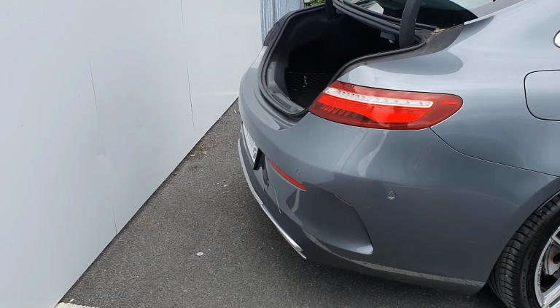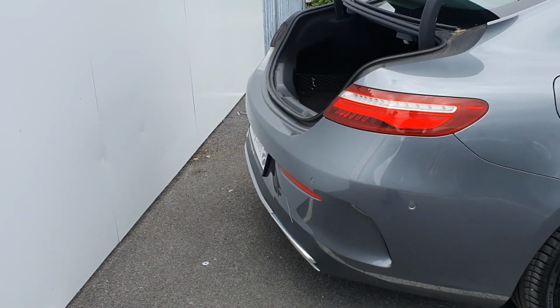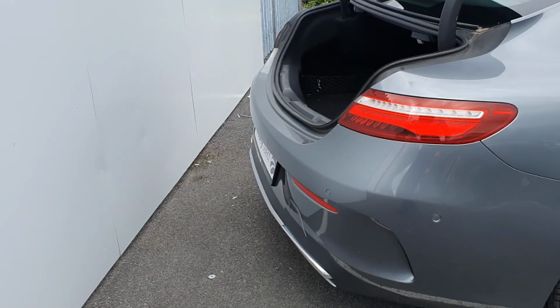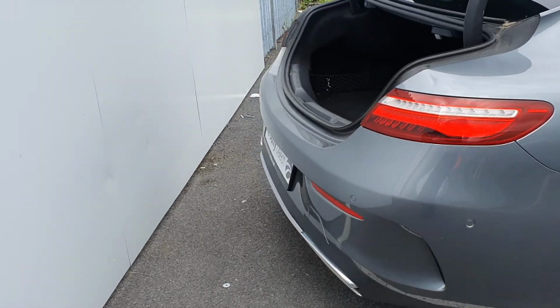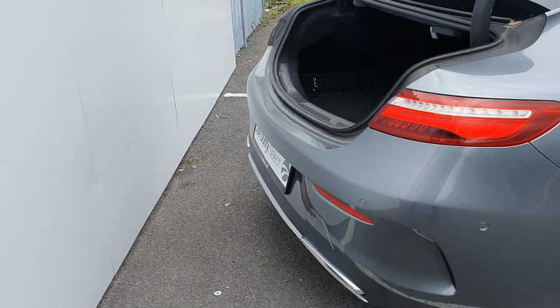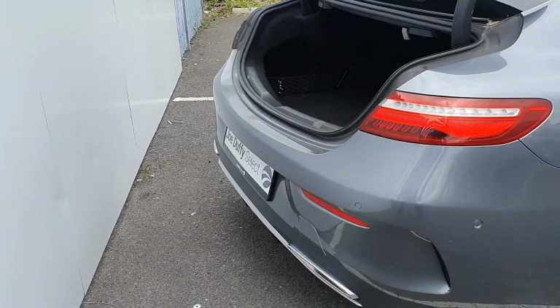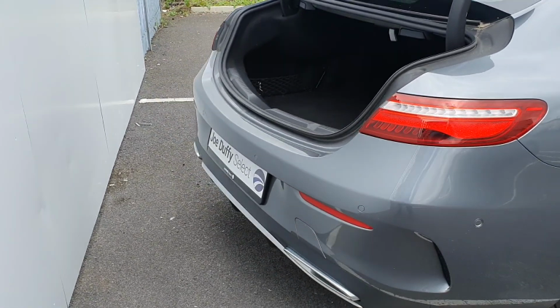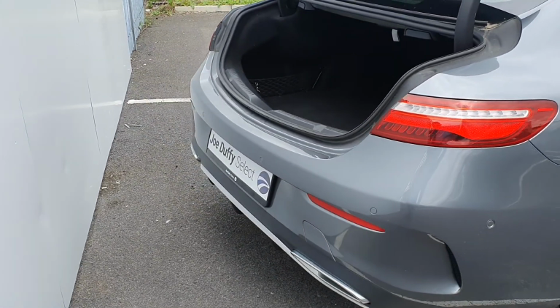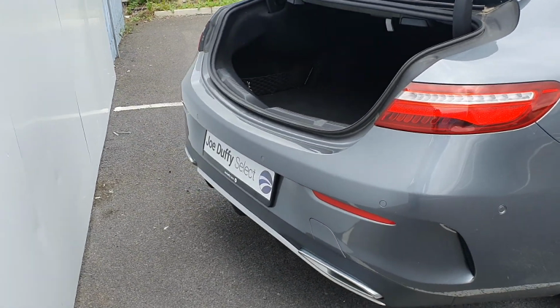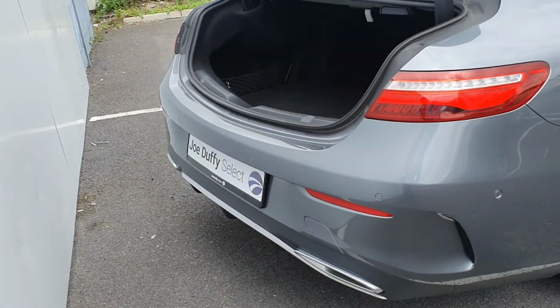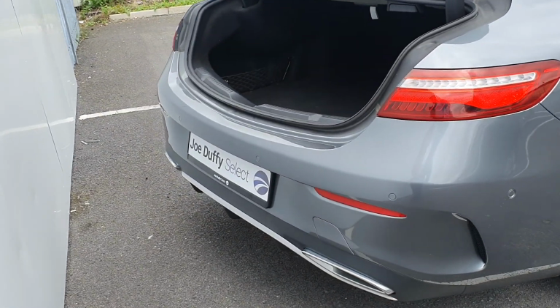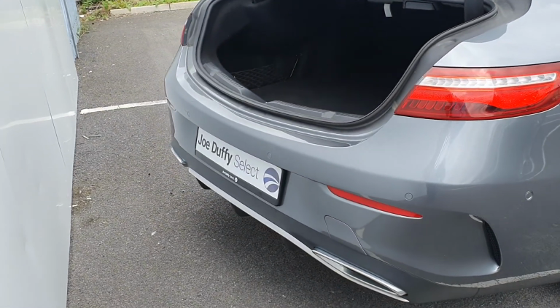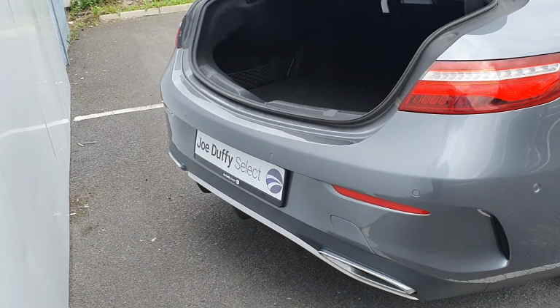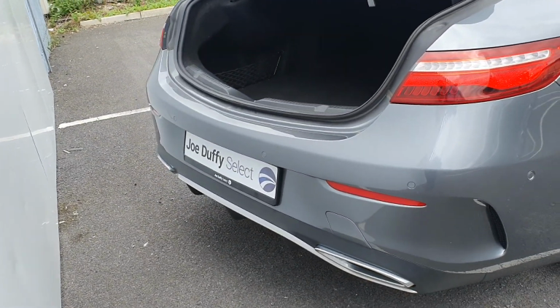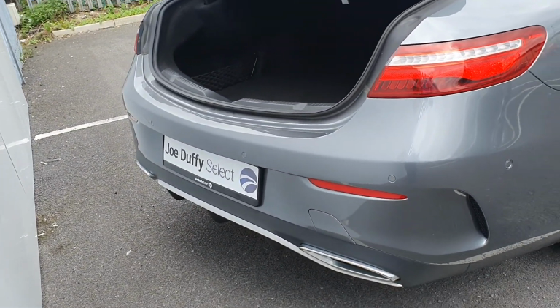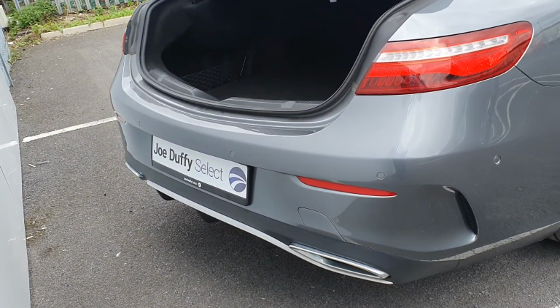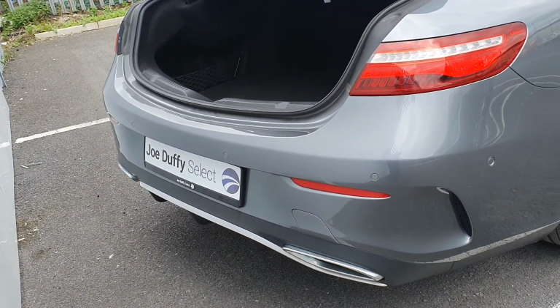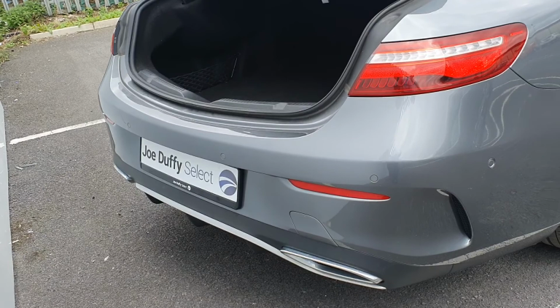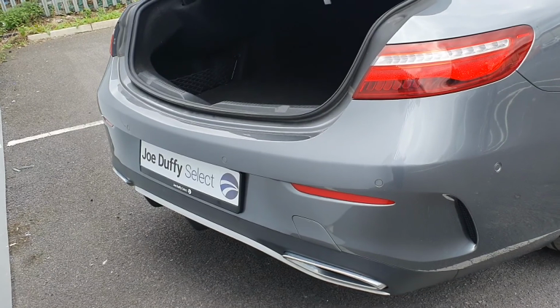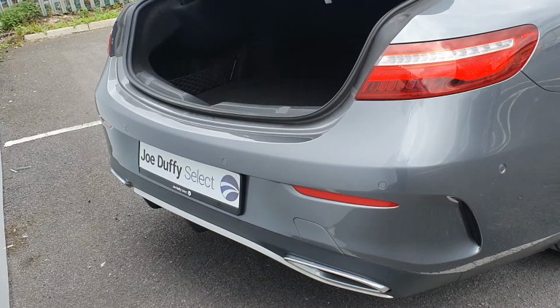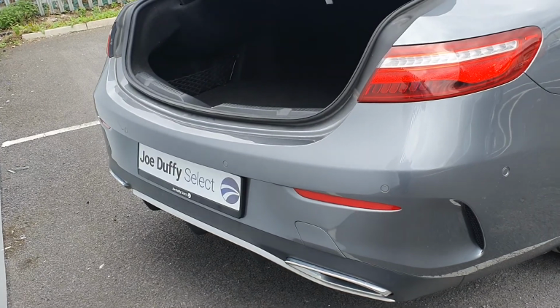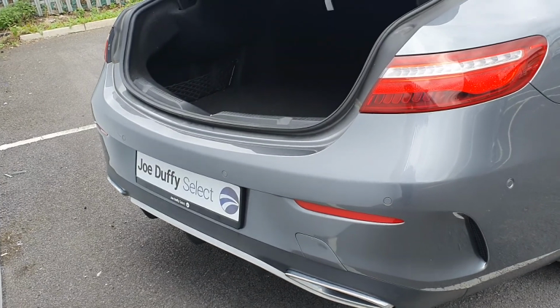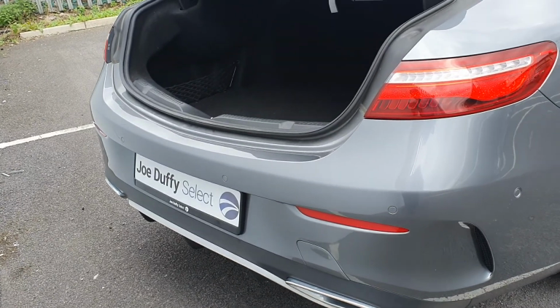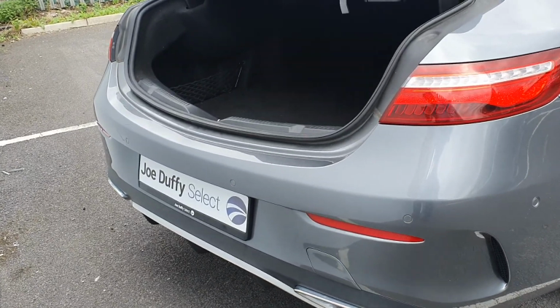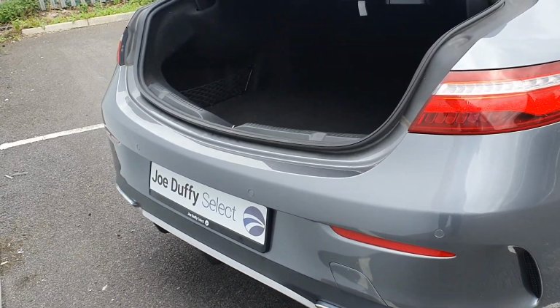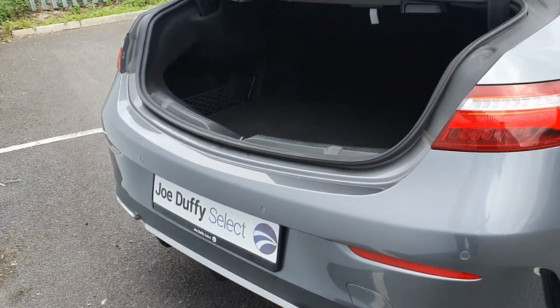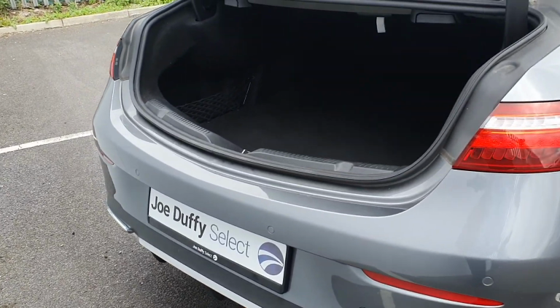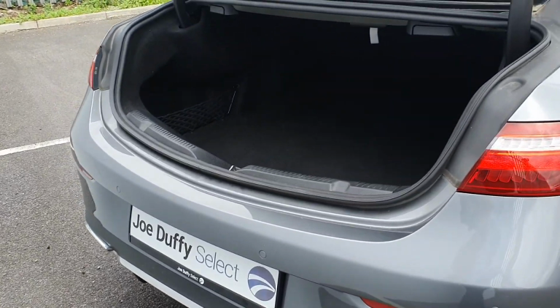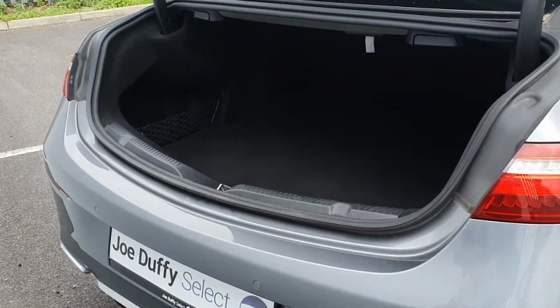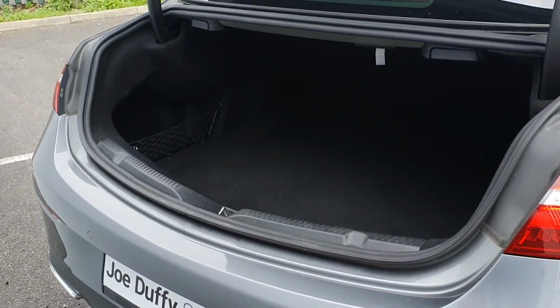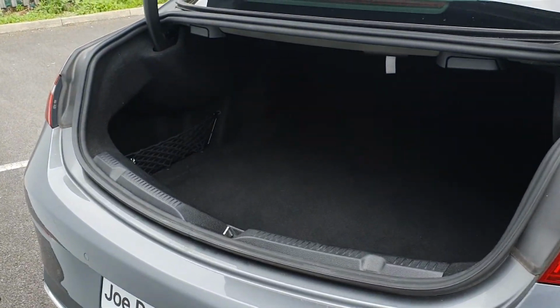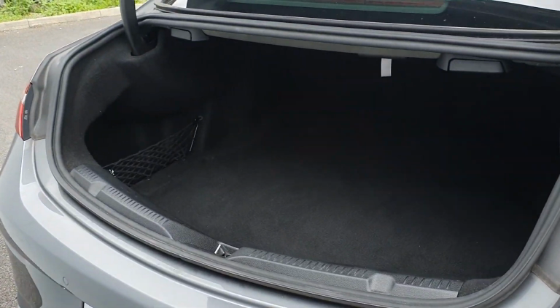To the back of the car, we have twin exhaust pipes, rear parking sensors, and a very generous sized boot space.